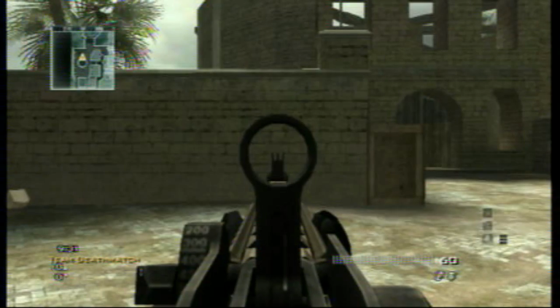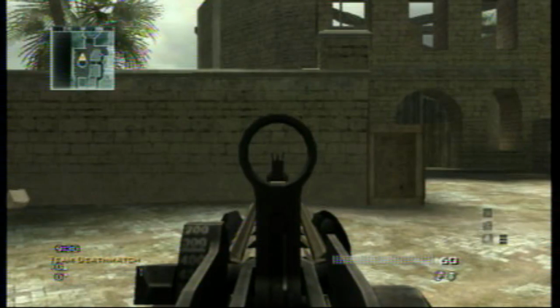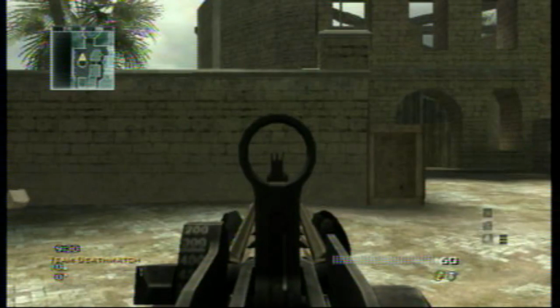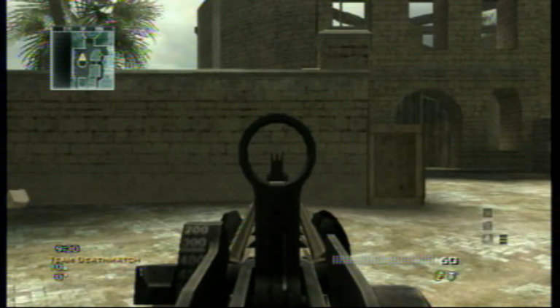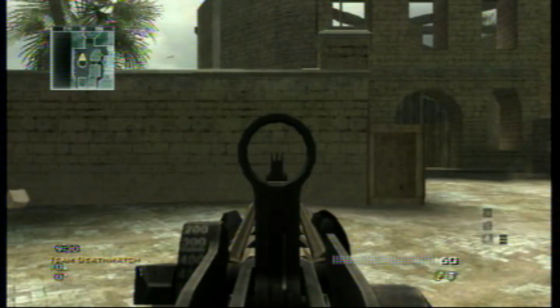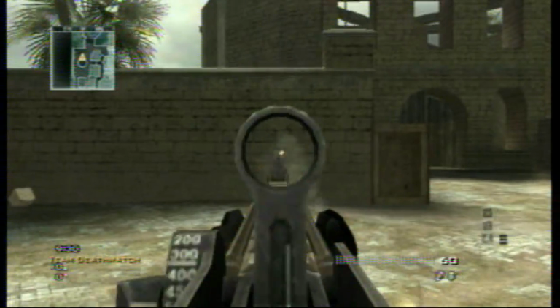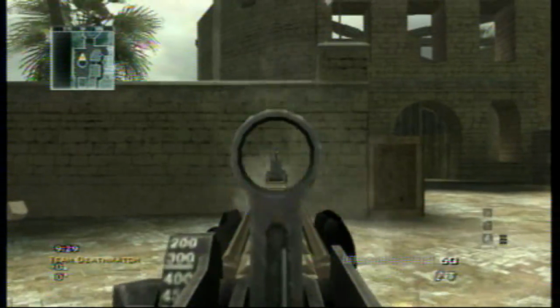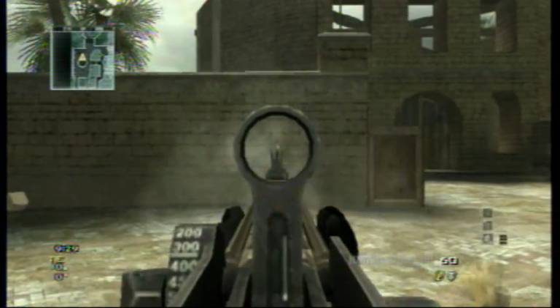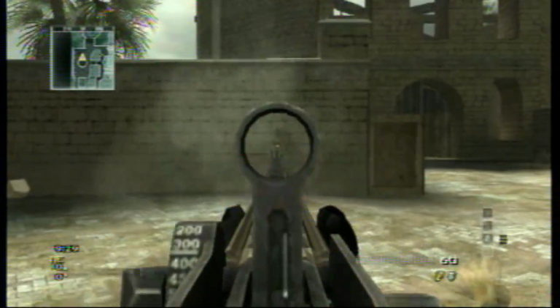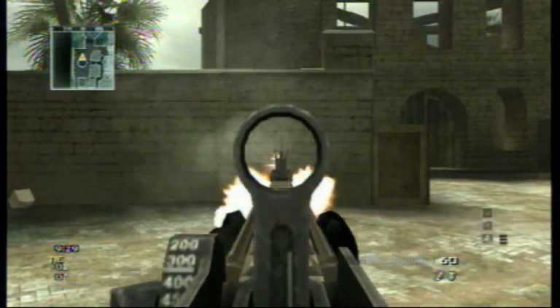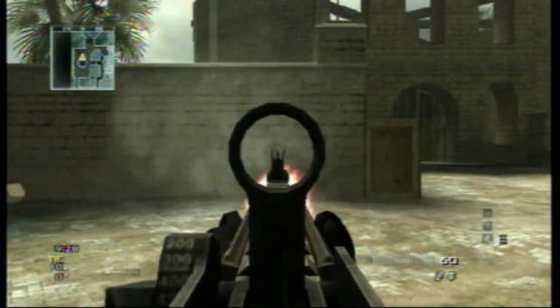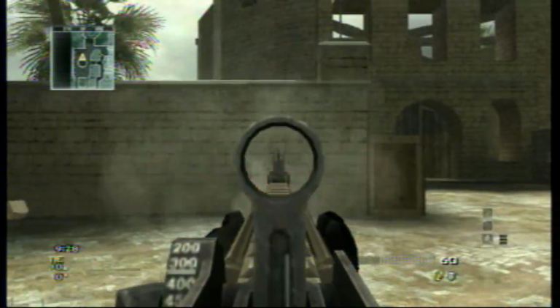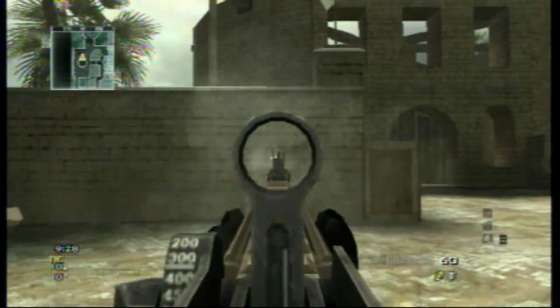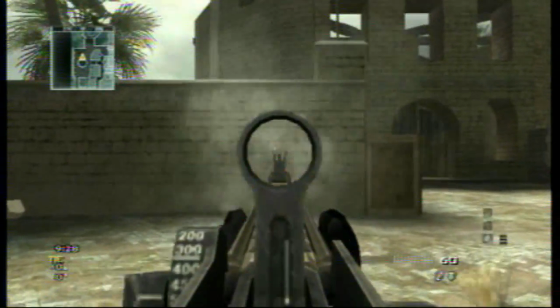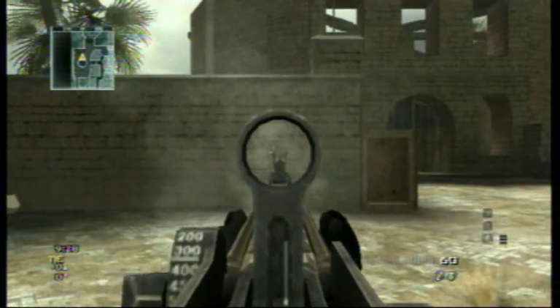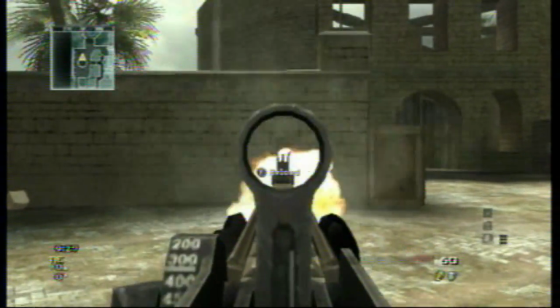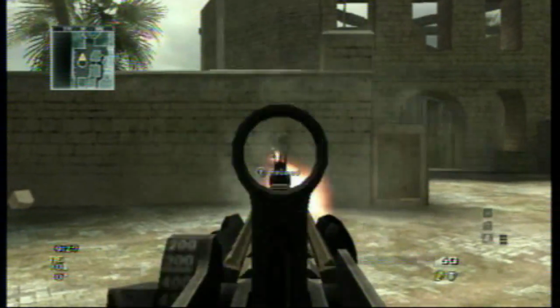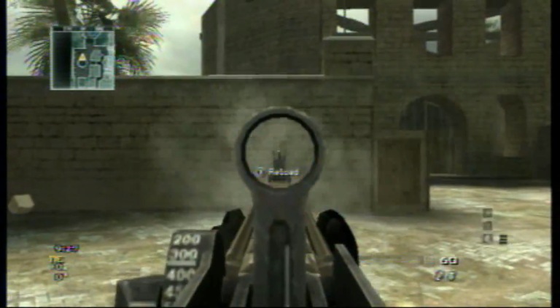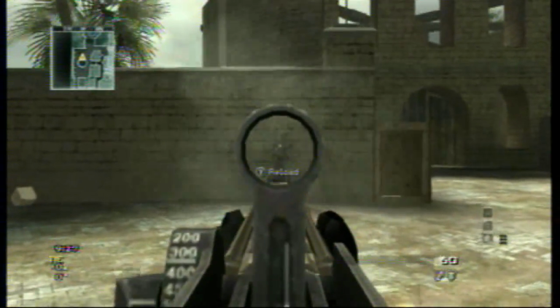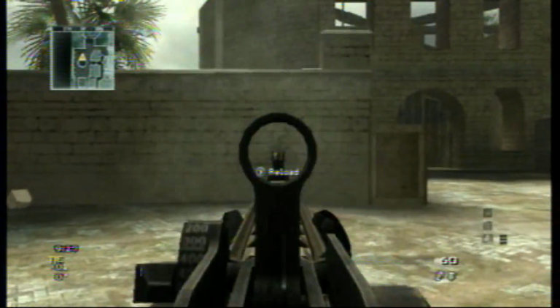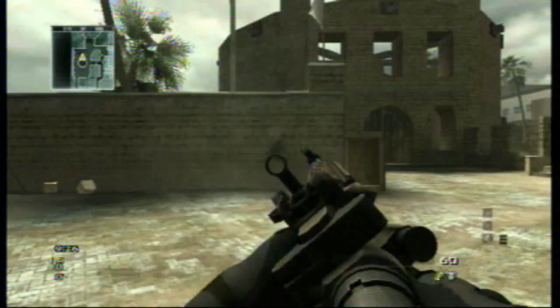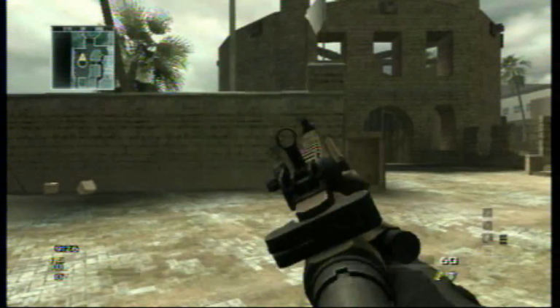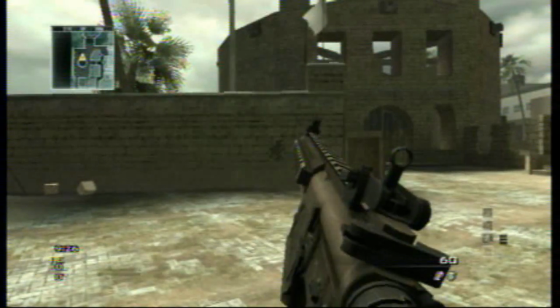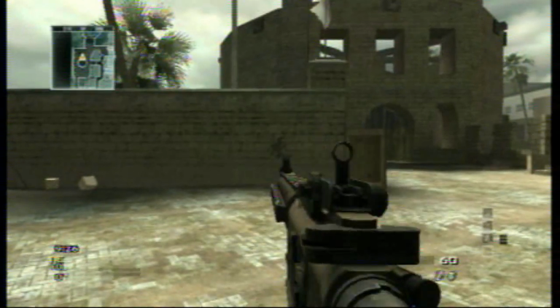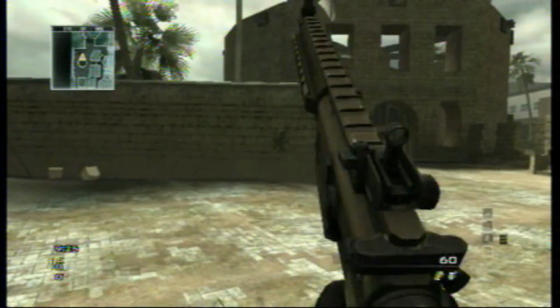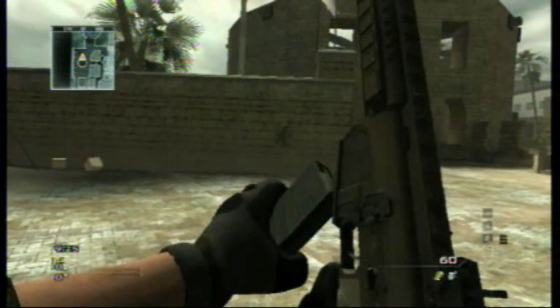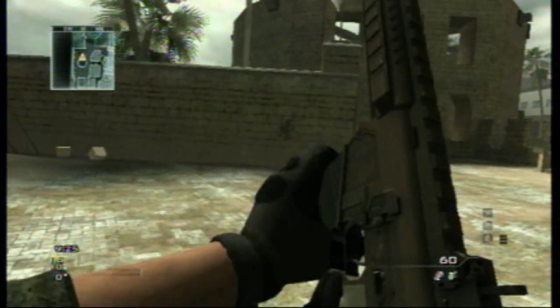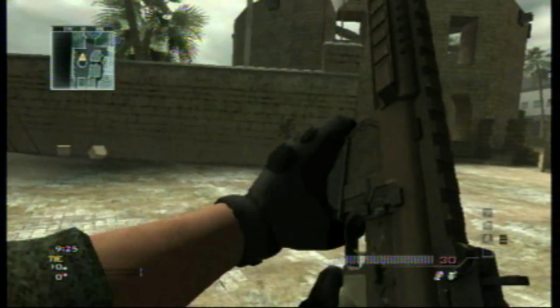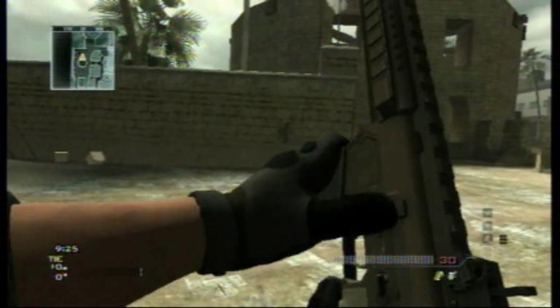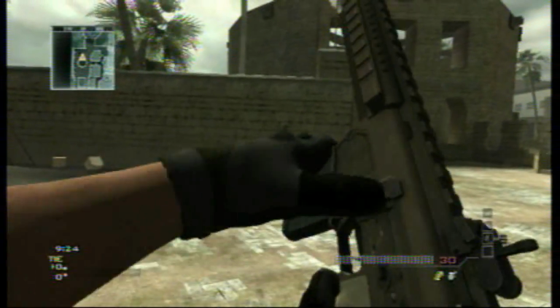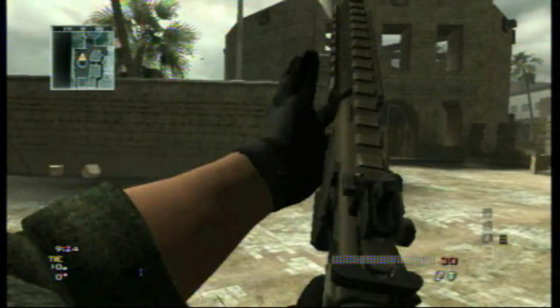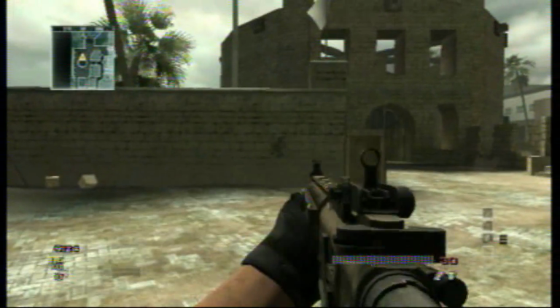This is me shooting the CM-901 just normal. No attachments, no nothing. Sounds like the normal CM-901.